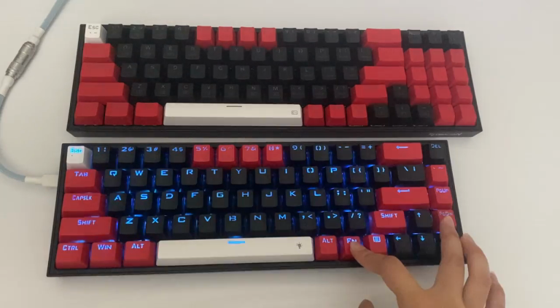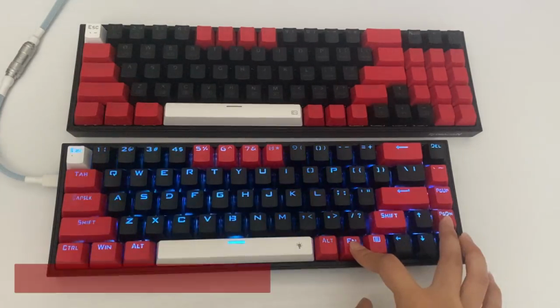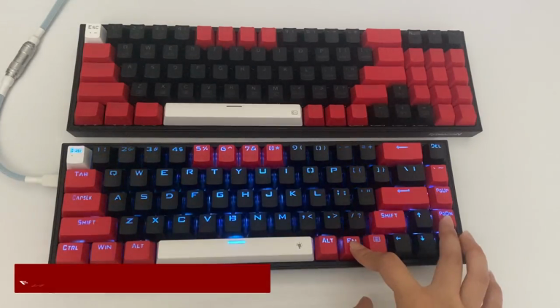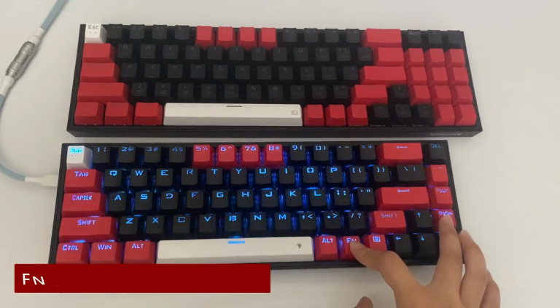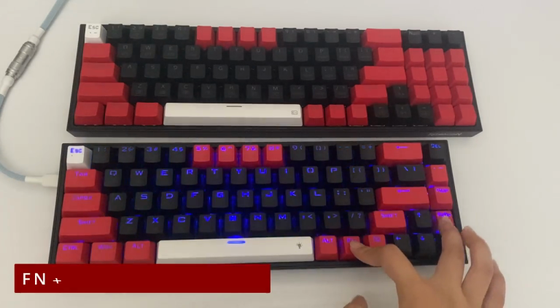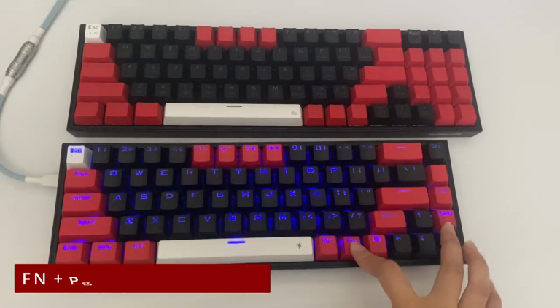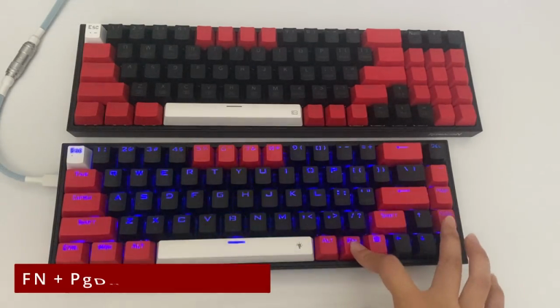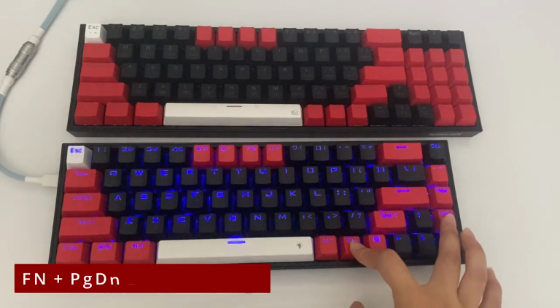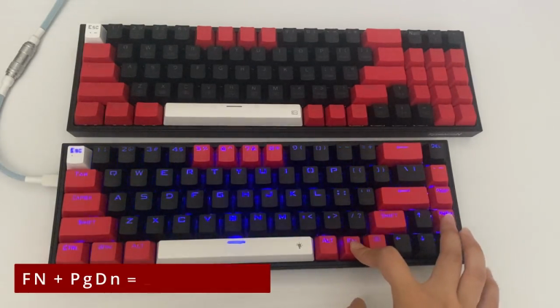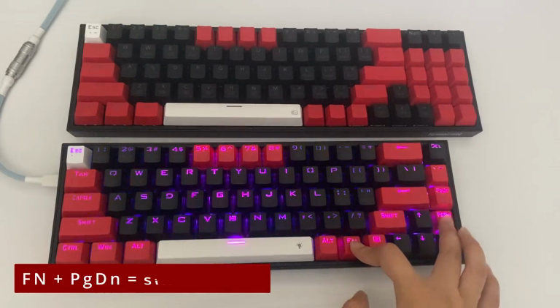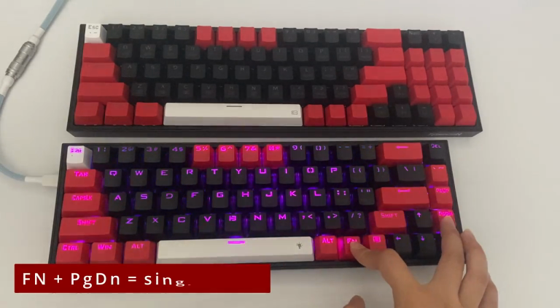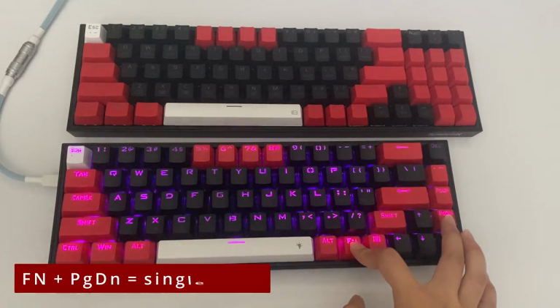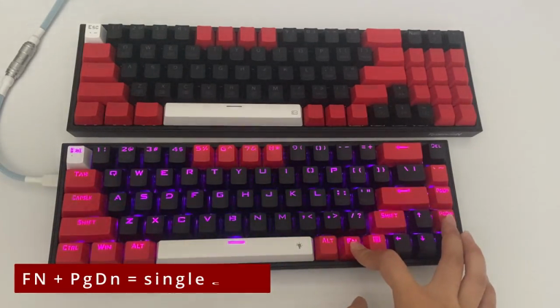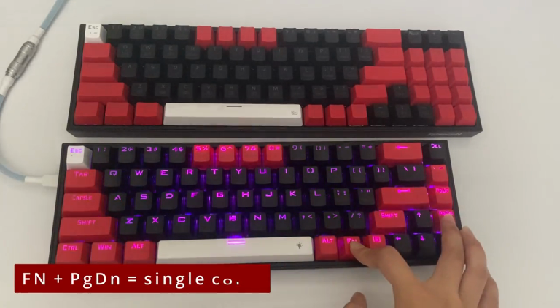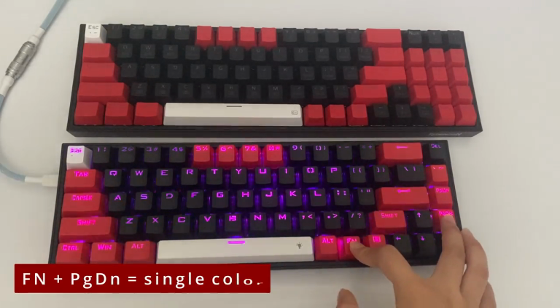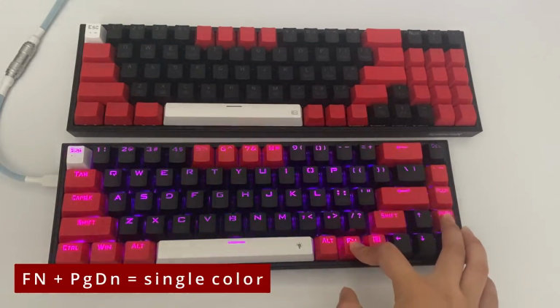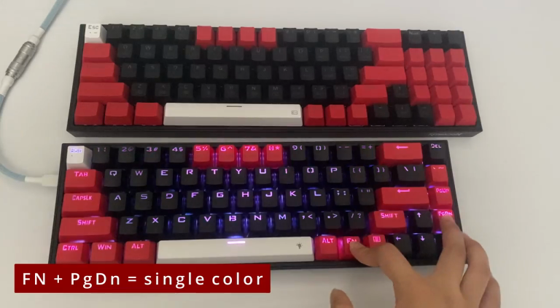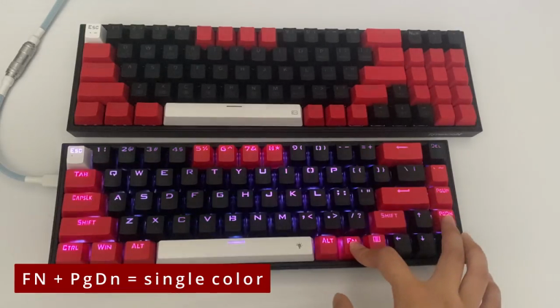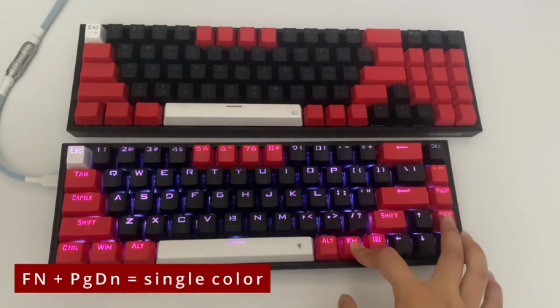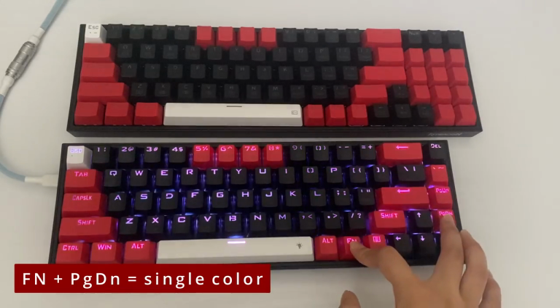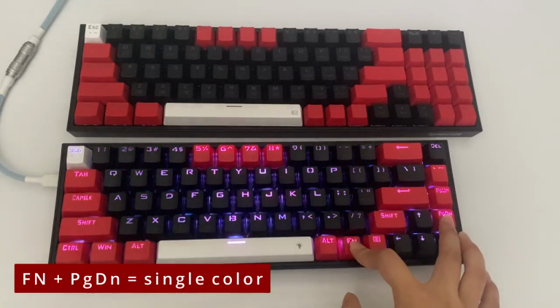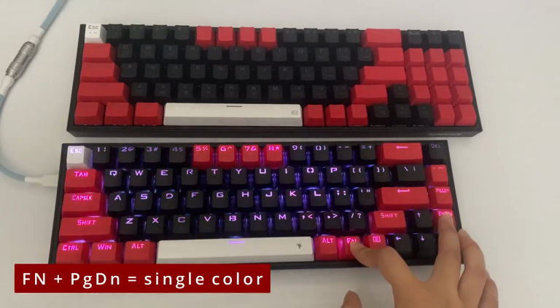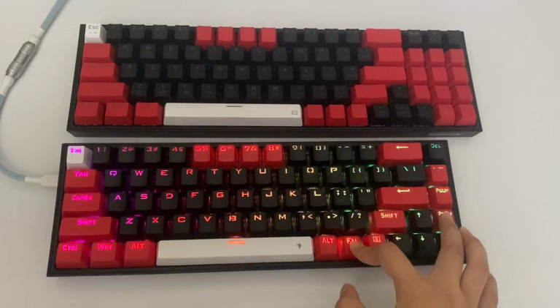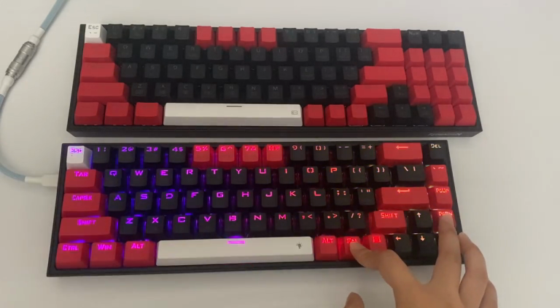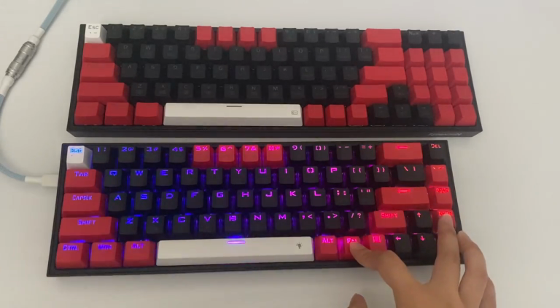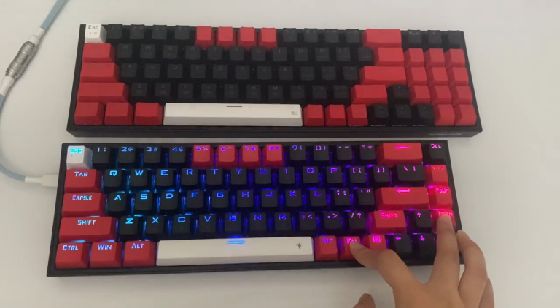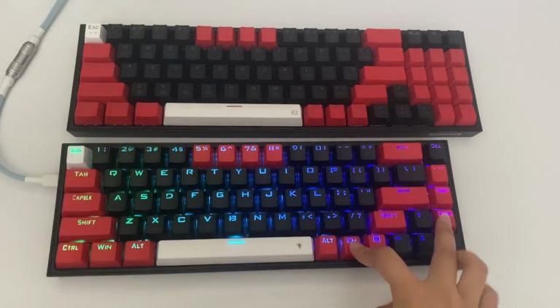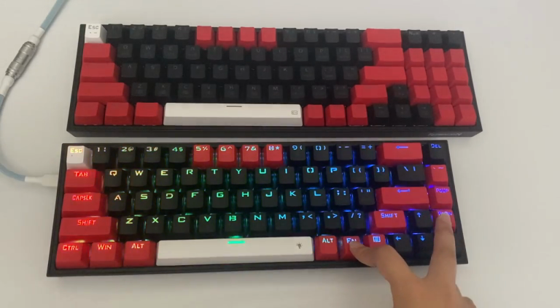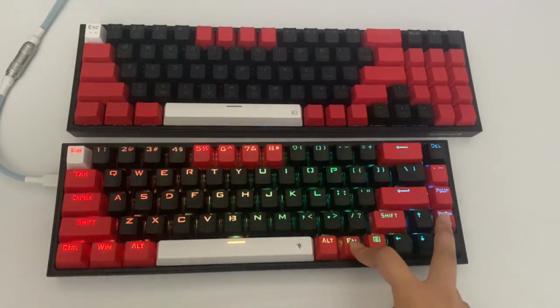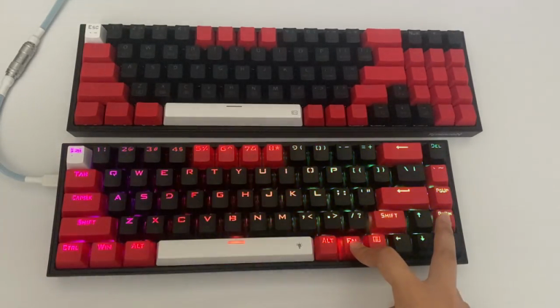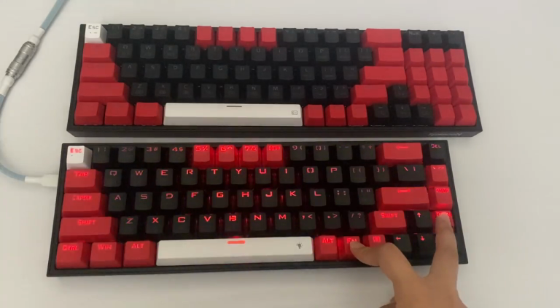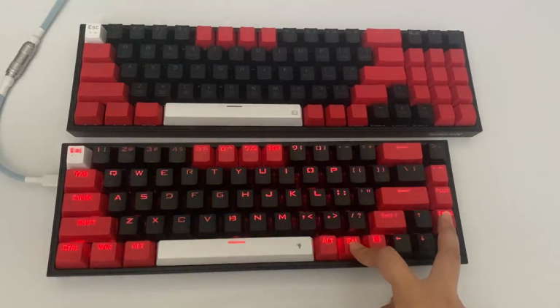The RGB lighting on this keyboard is outstanding for a budget keyboard. There's a ton of preset options to choose from and most of them can be modified for speed, brightness, and color.